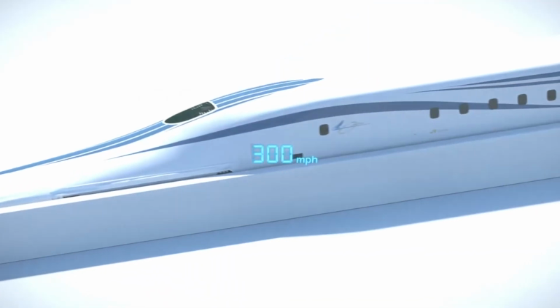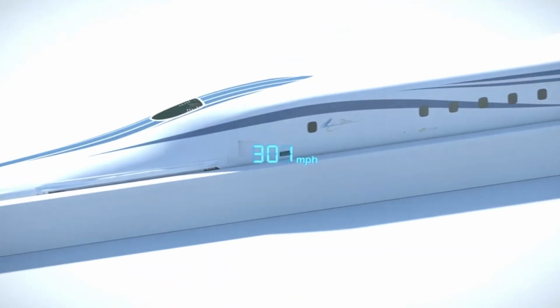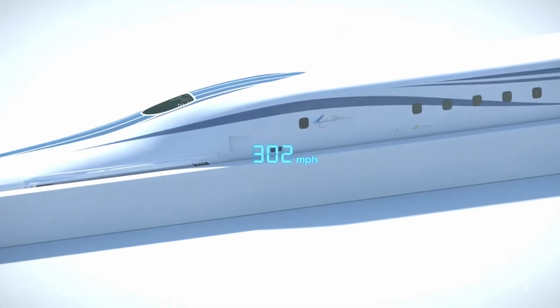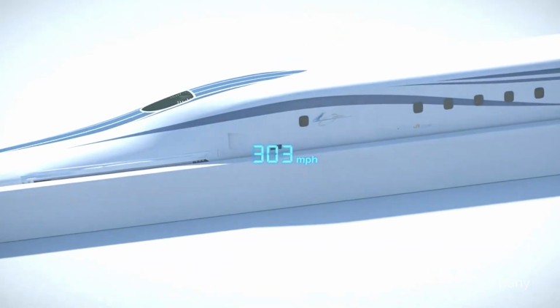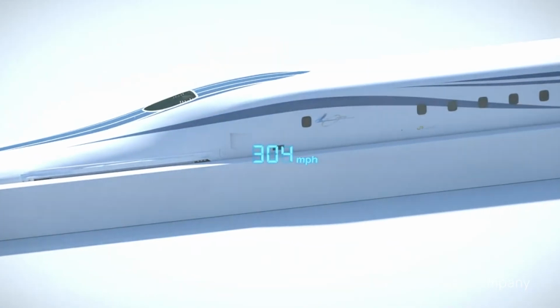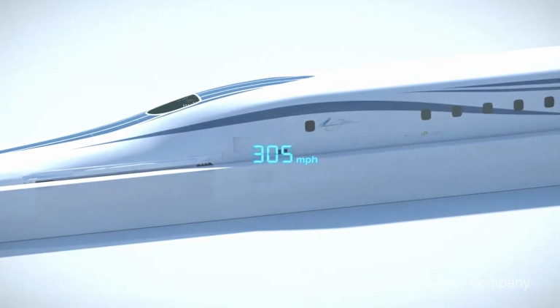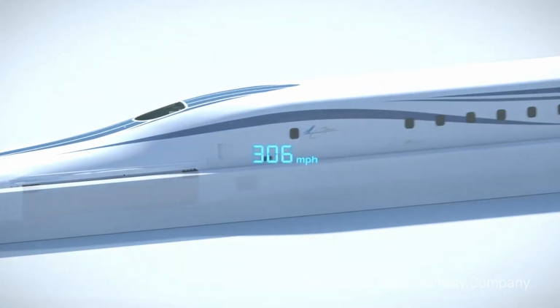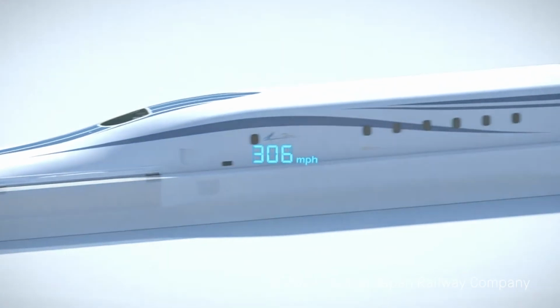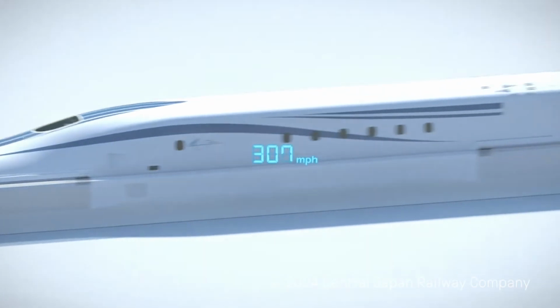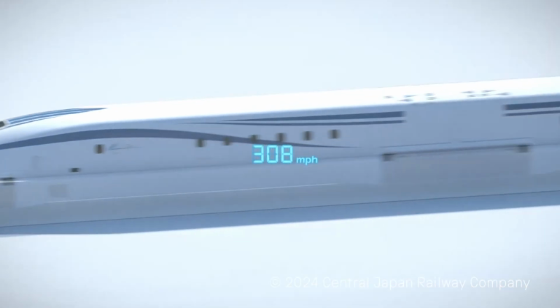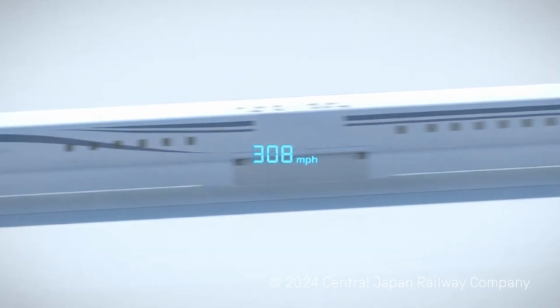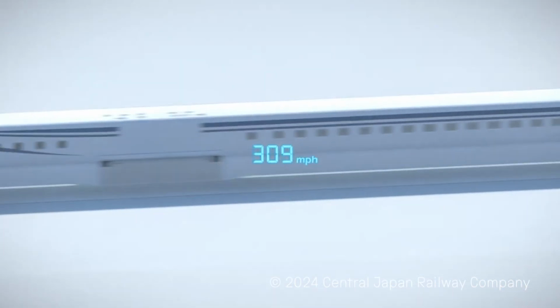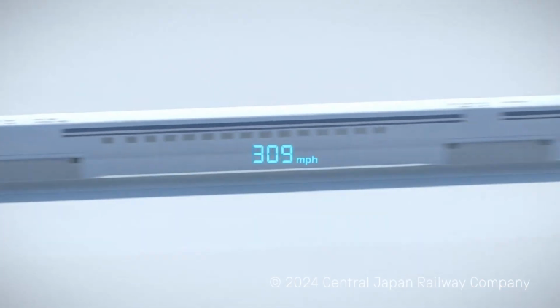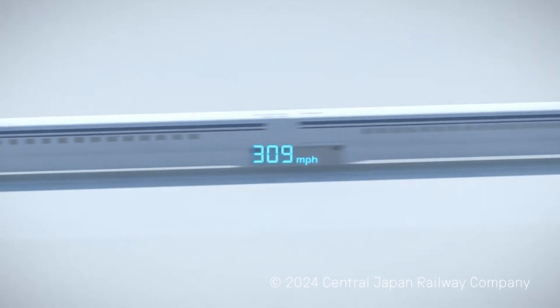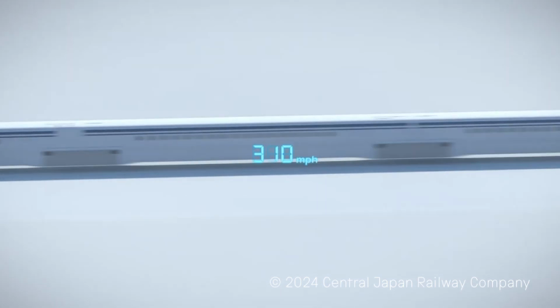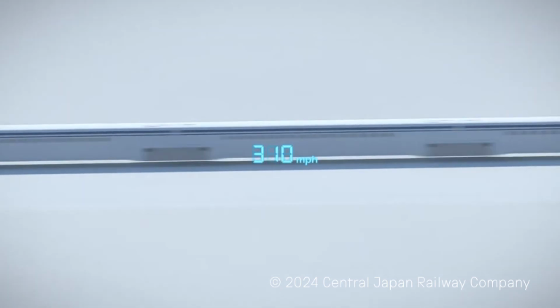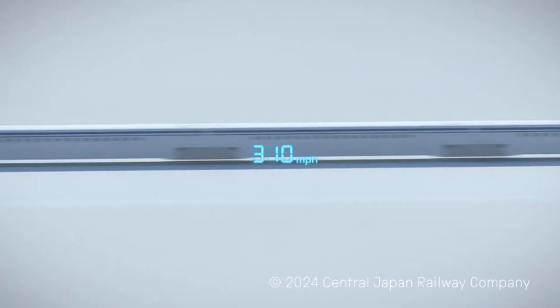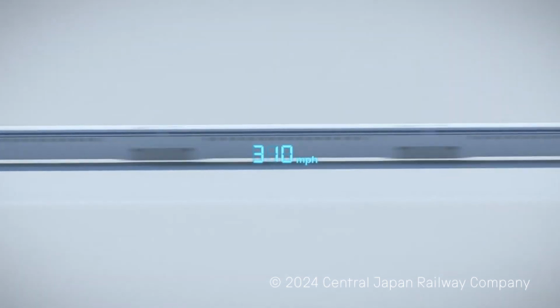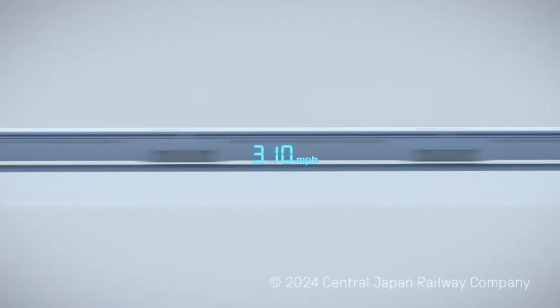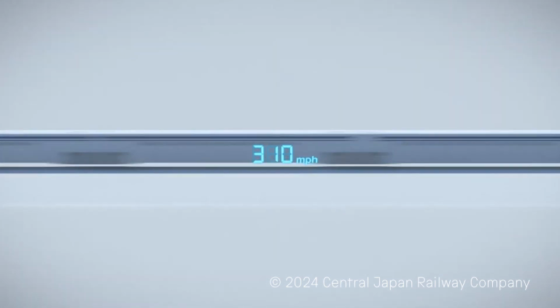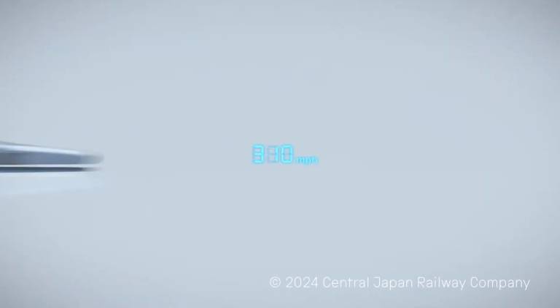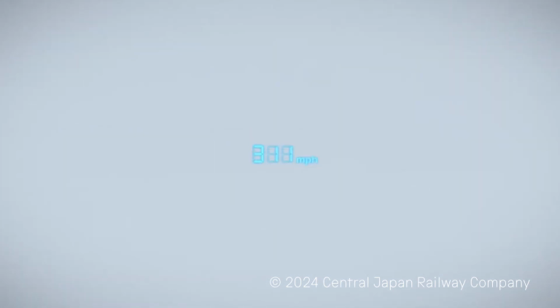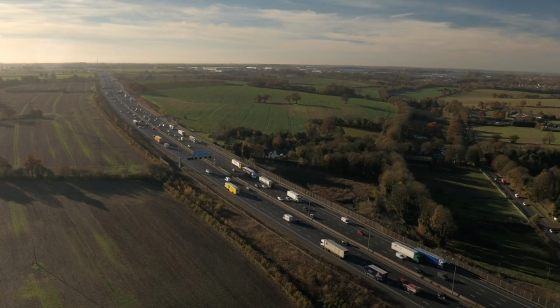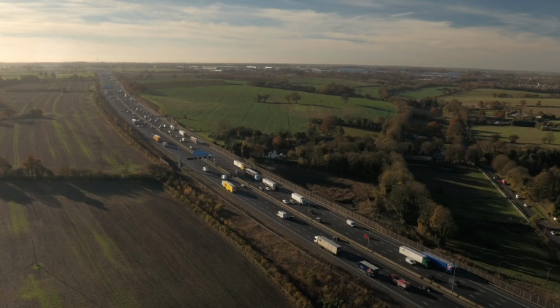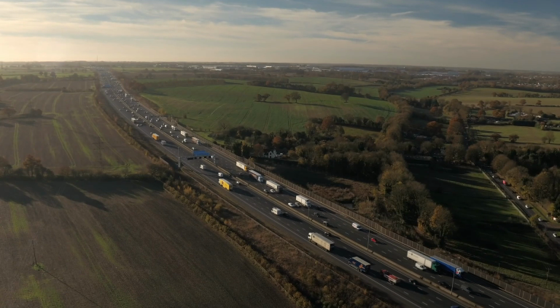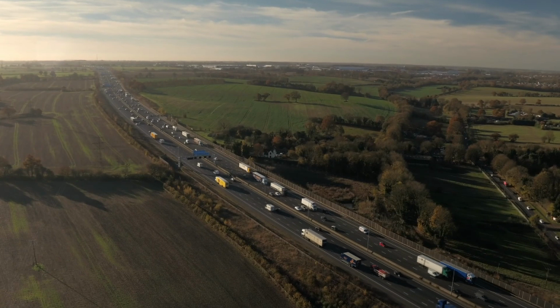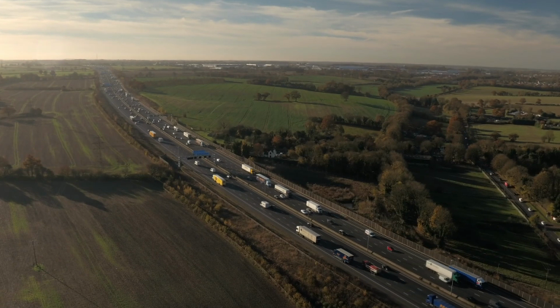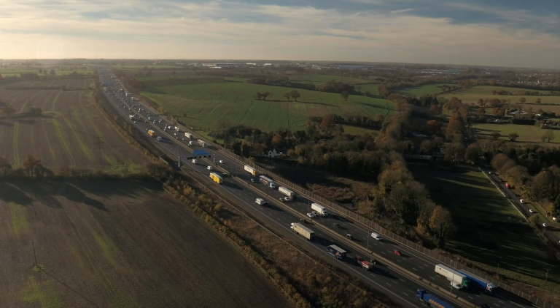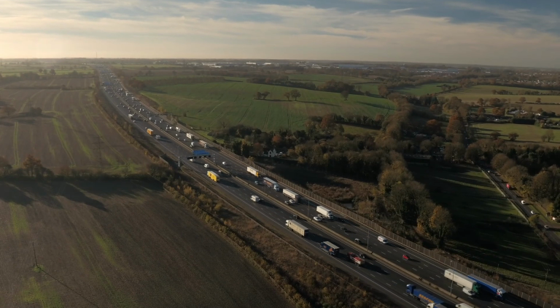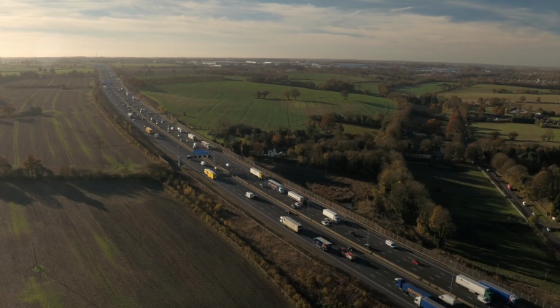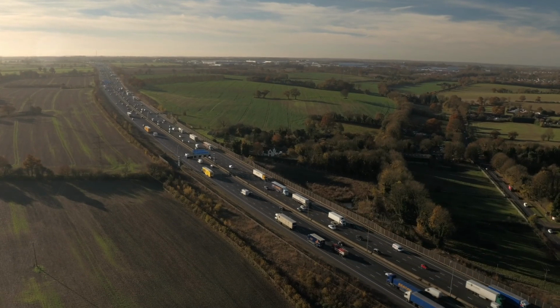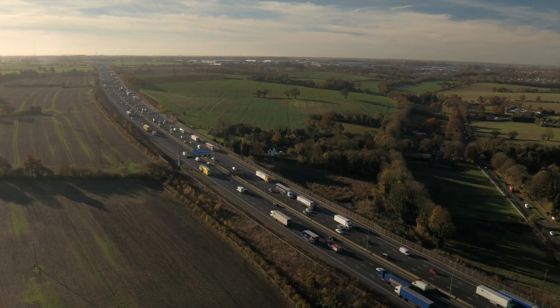That's 375 miles an hour, more than five times as fast as a car can go on the motorway.